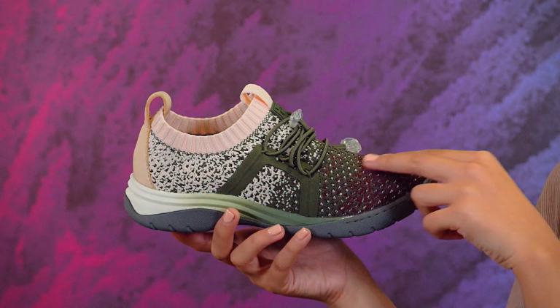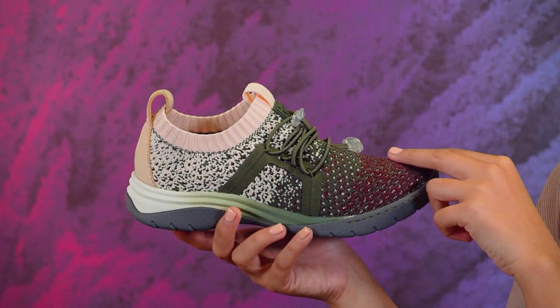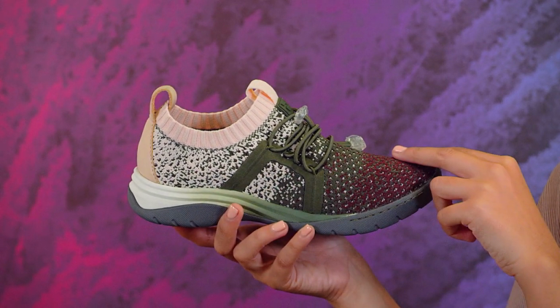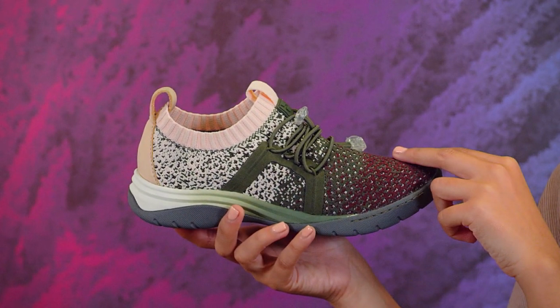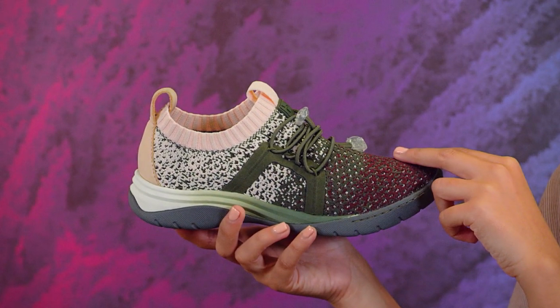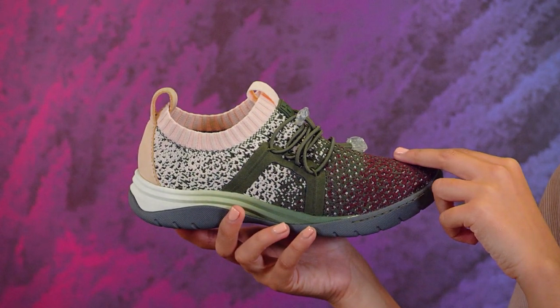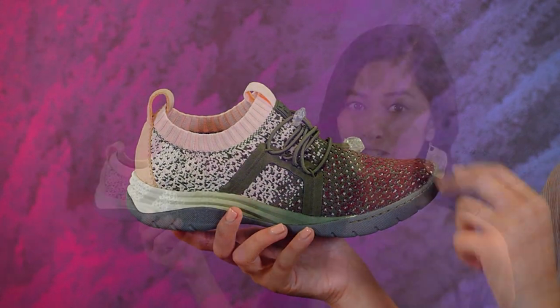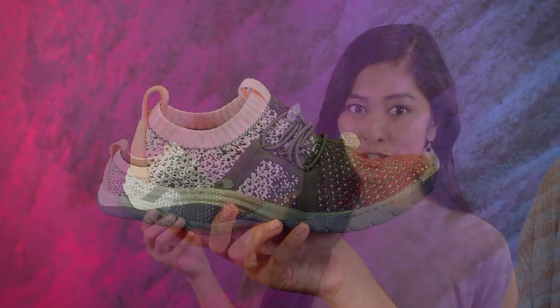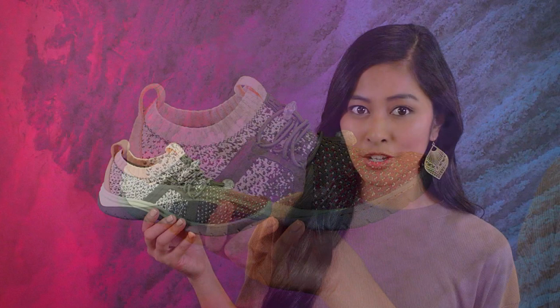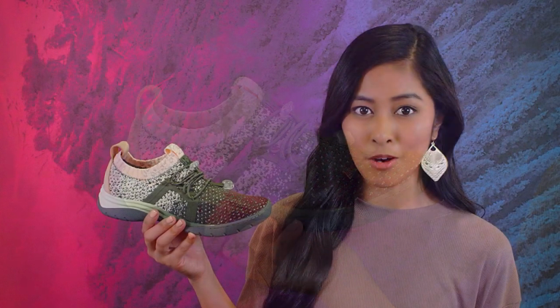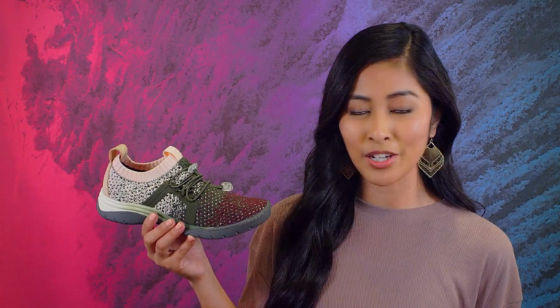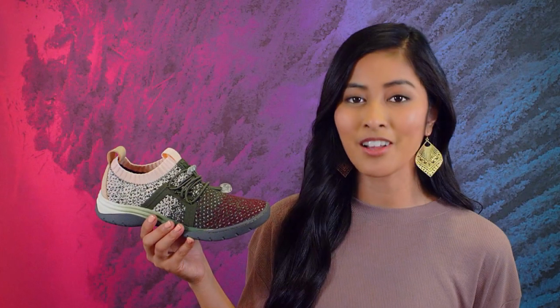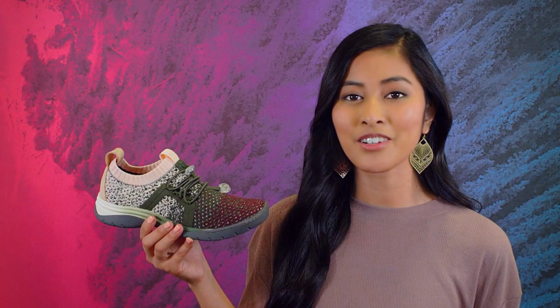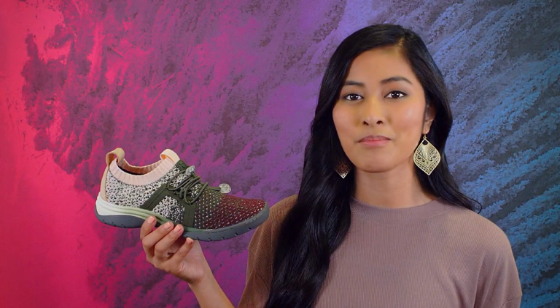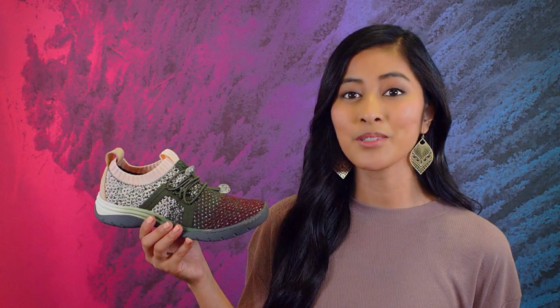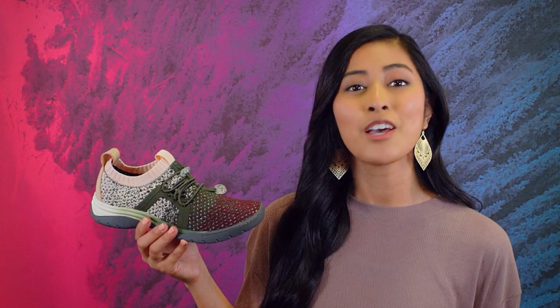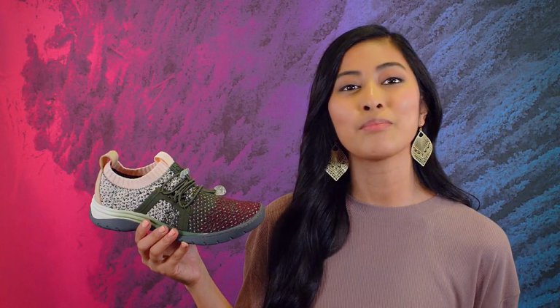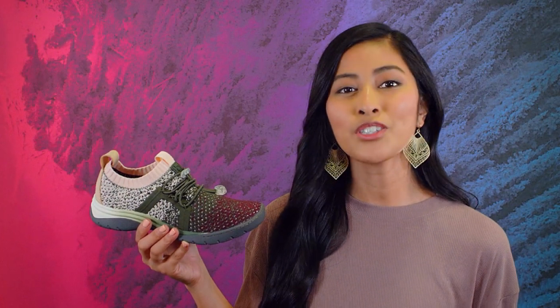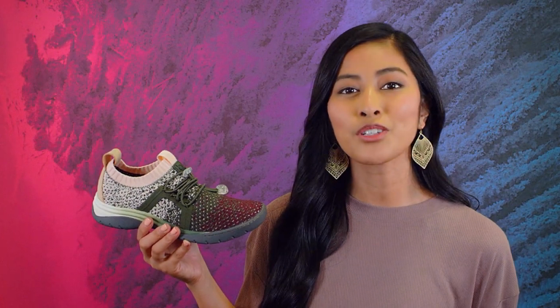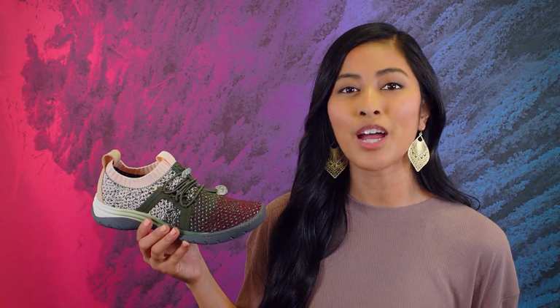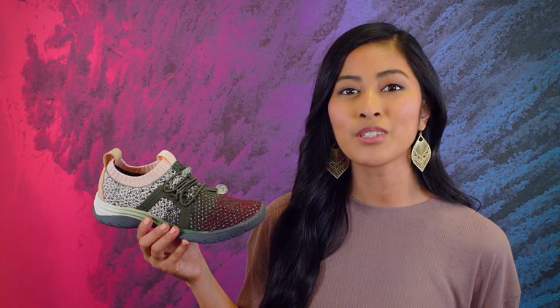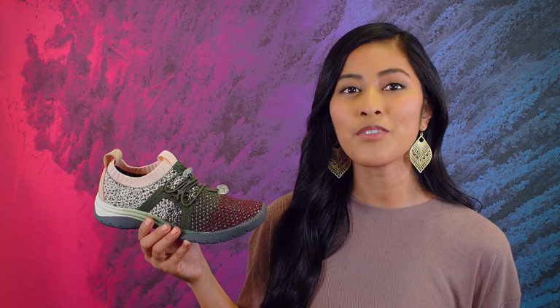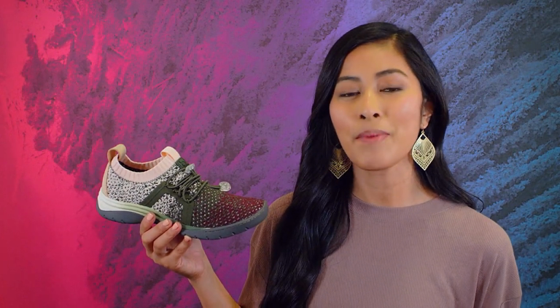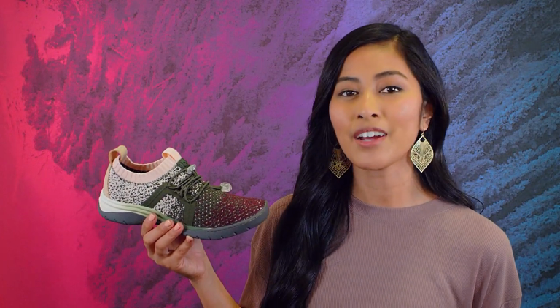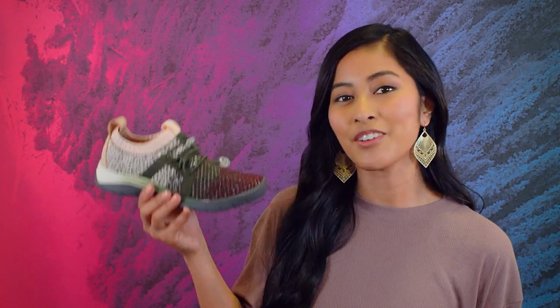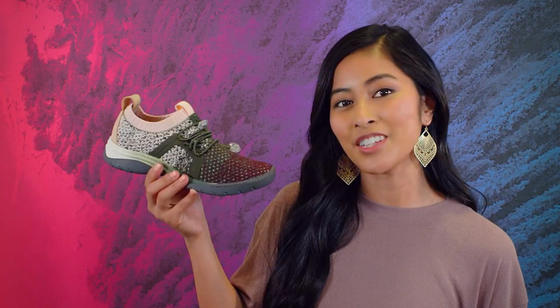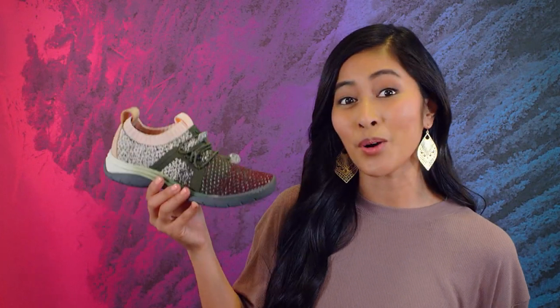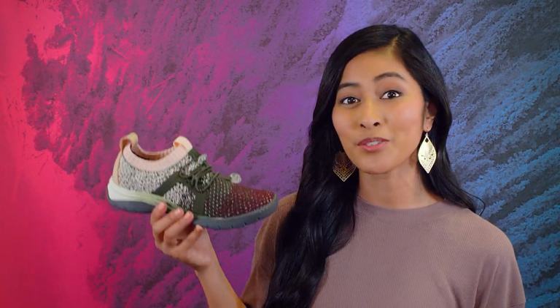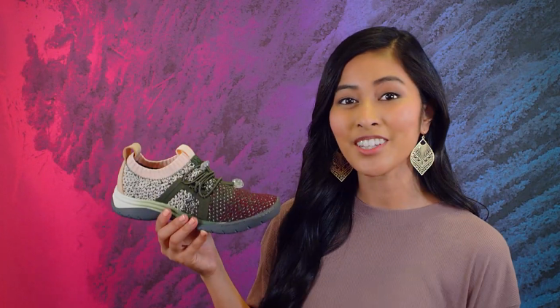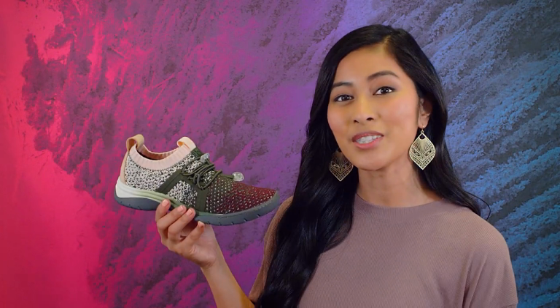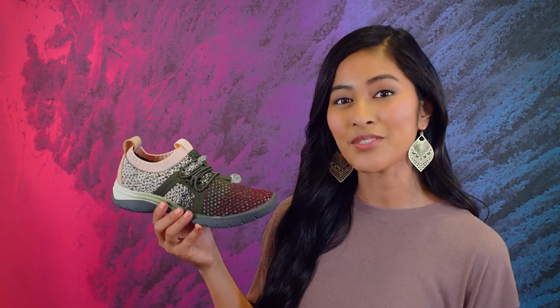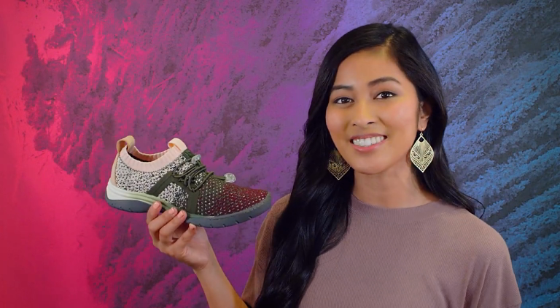Offered in three head-turning ombre color combos, be sure to grab yourself a pair of these water-friendly Winsfords.